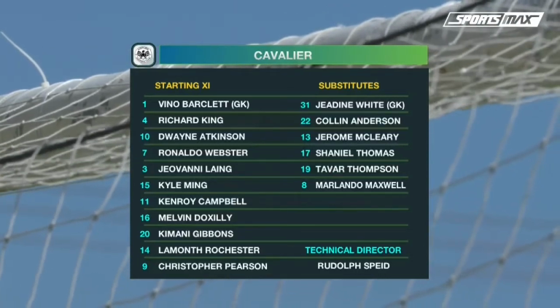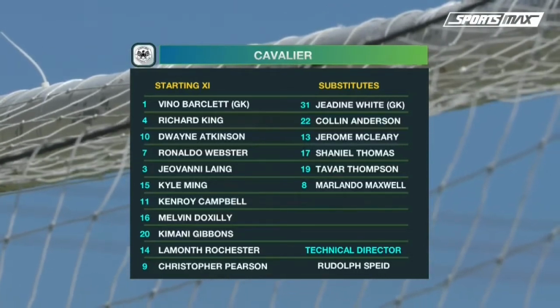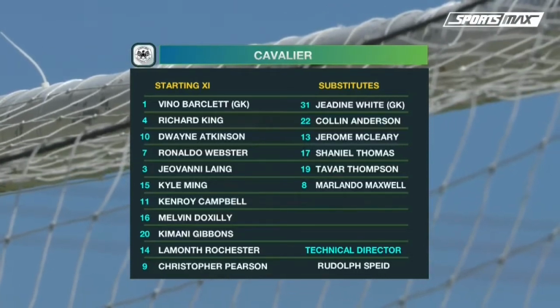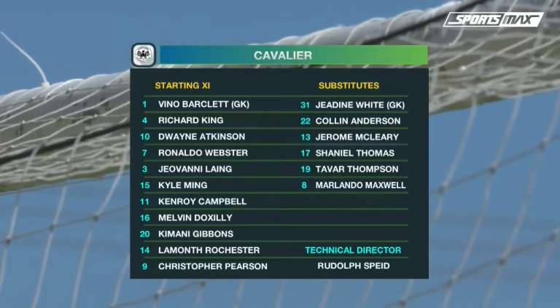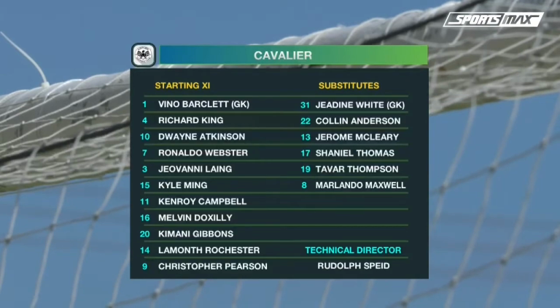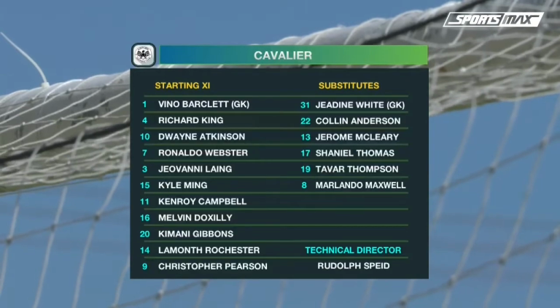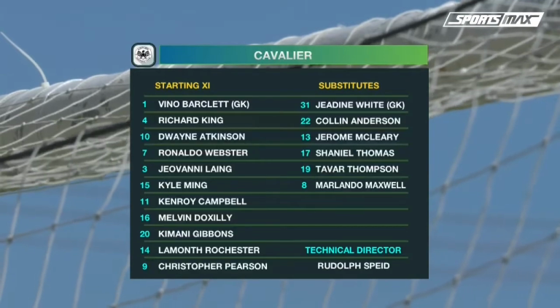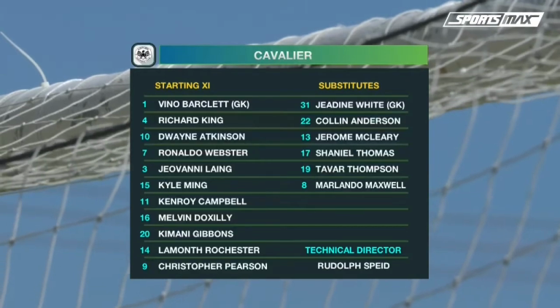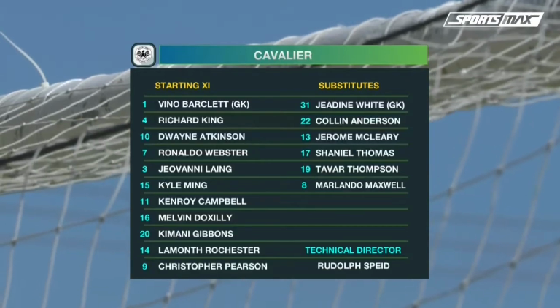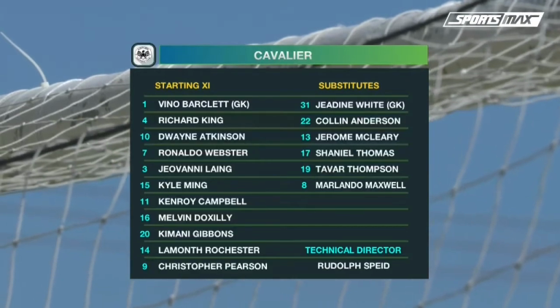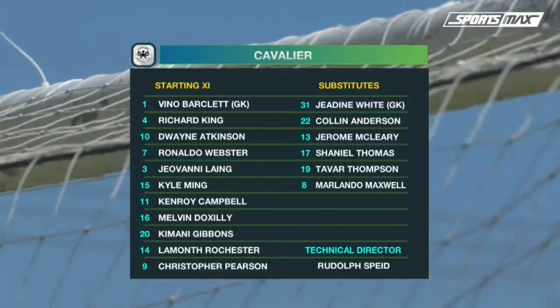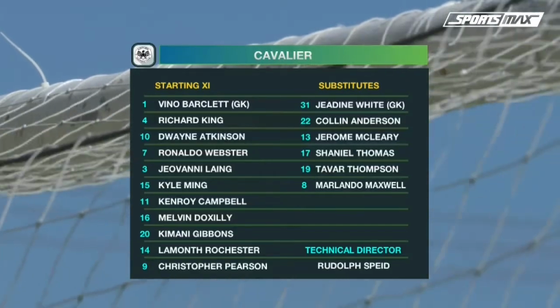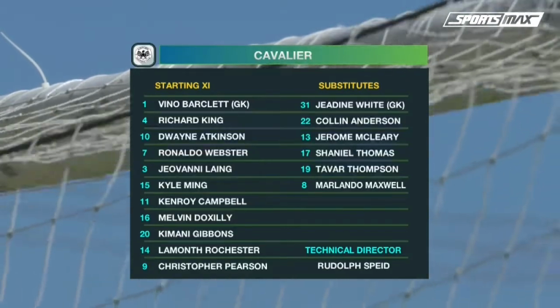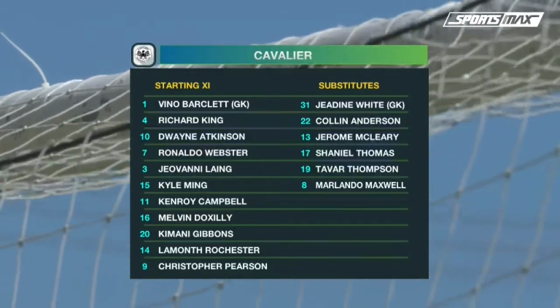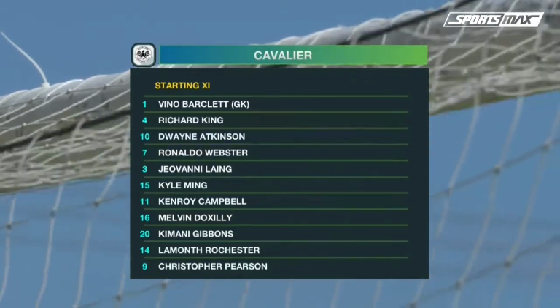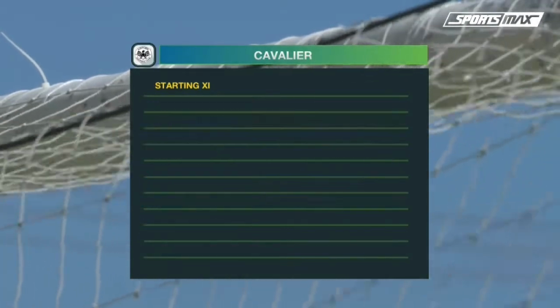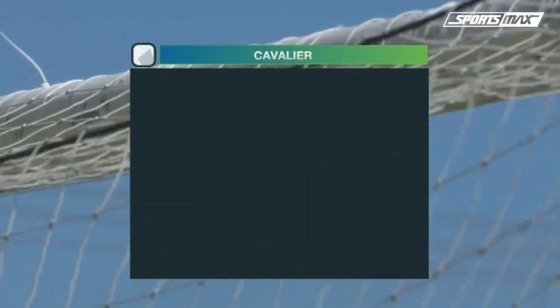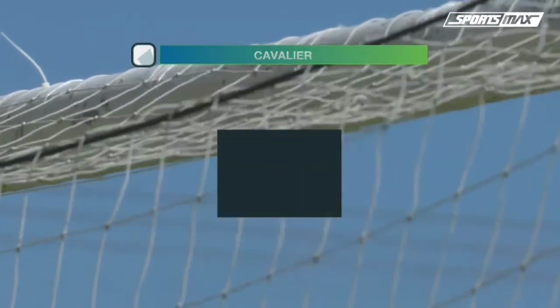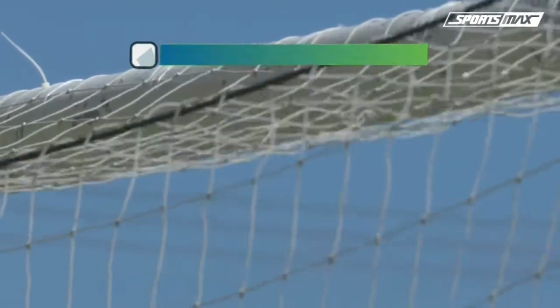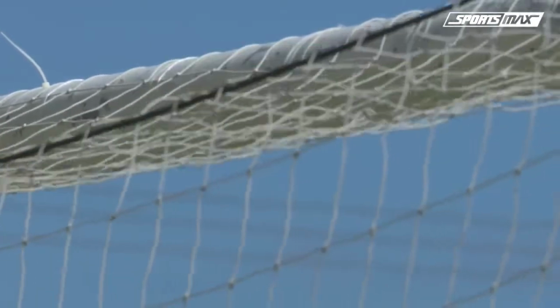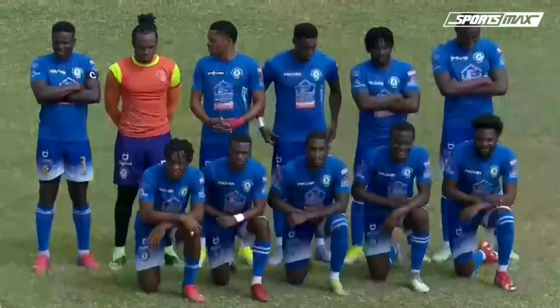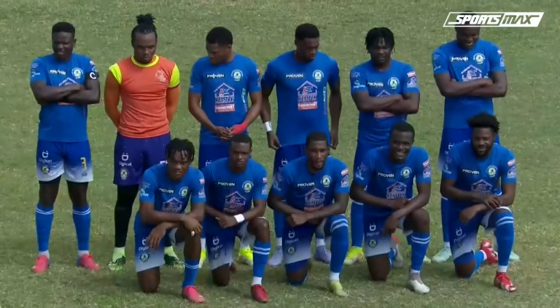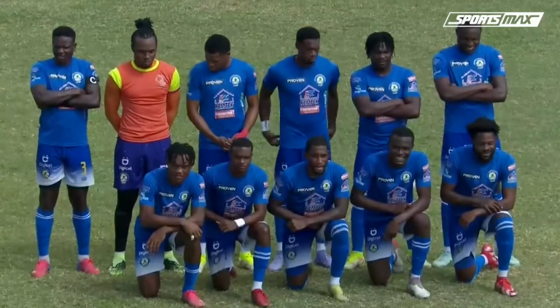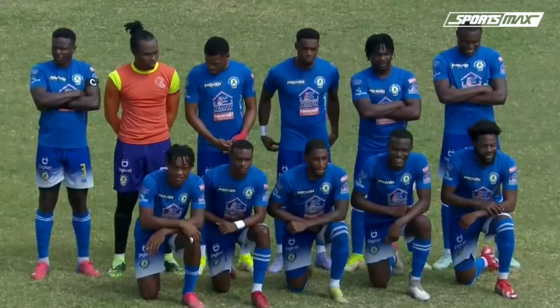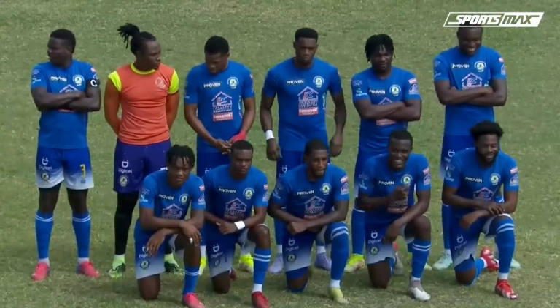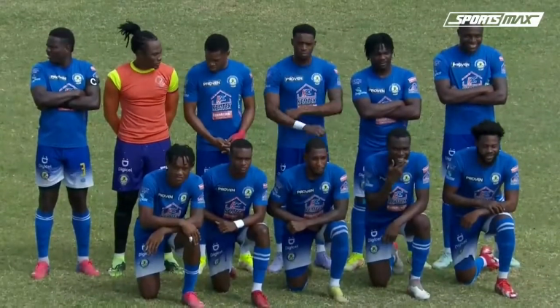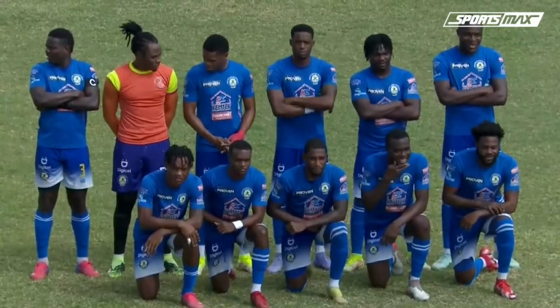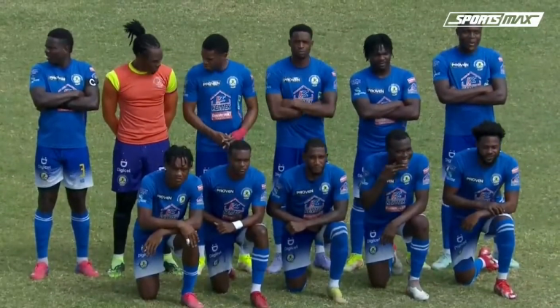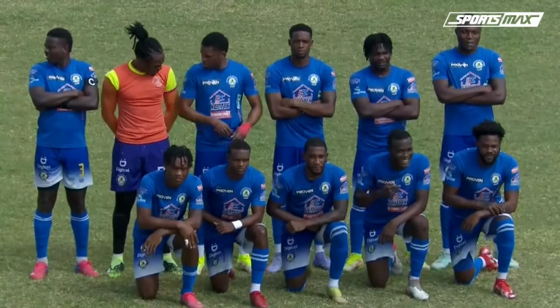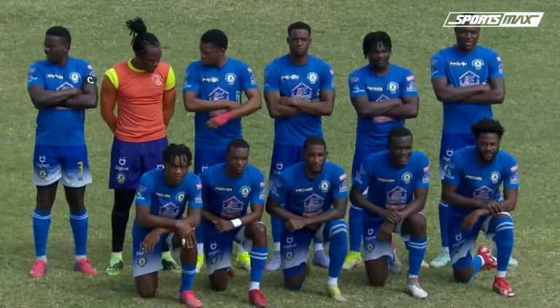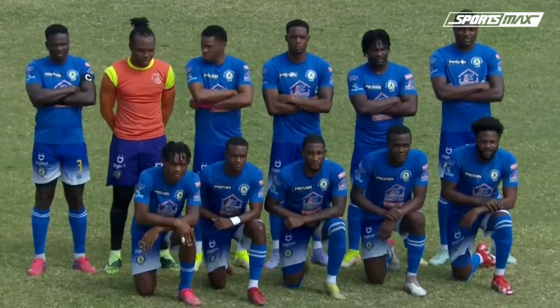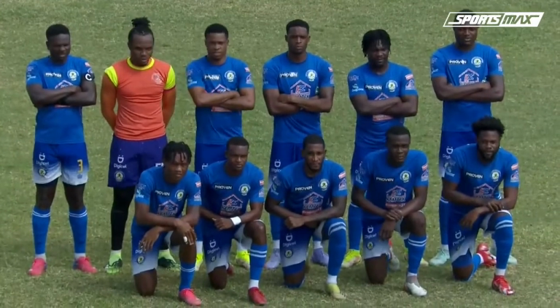Doxley at holding midfield along with Lamont Rochester in the number 14 shirt, looking to play their 3-4-3 system as we spoke about. Webster is in the squad and we do know that he will really torment defenders.